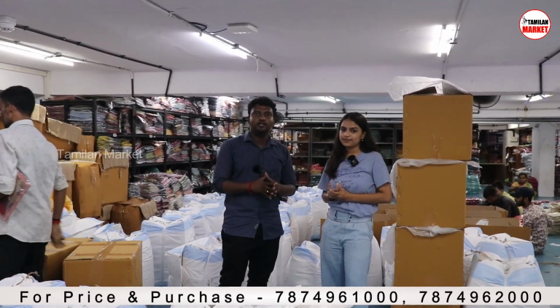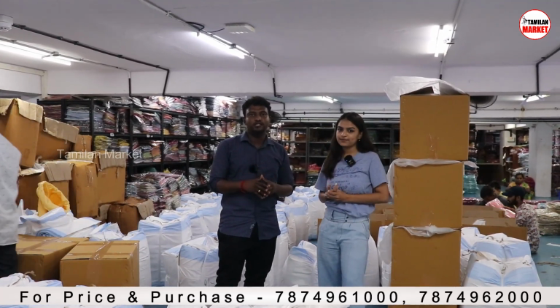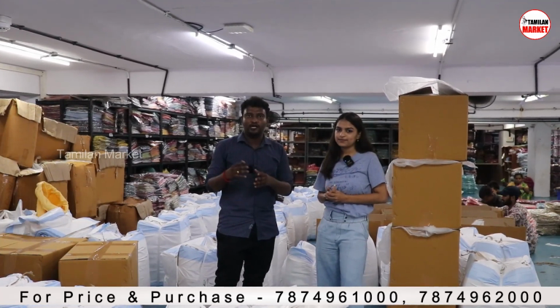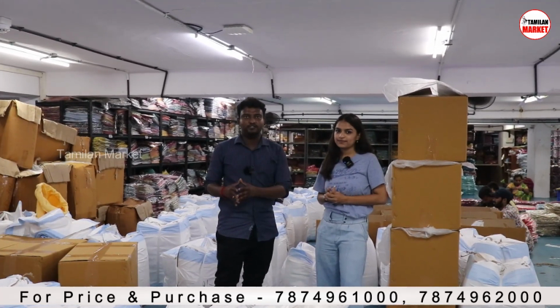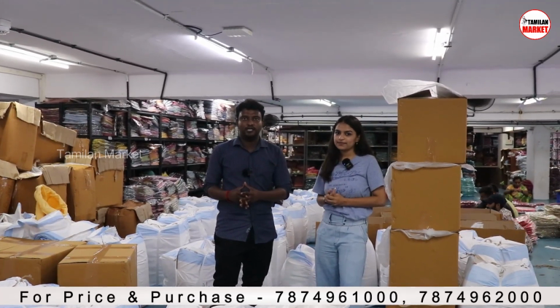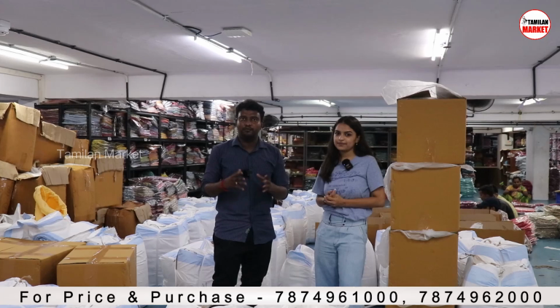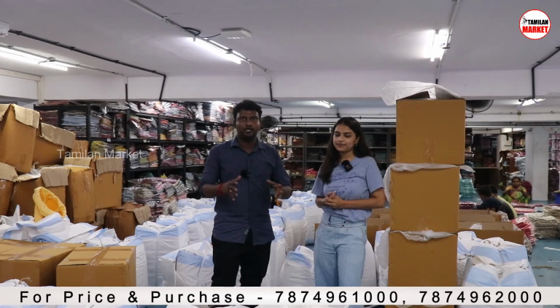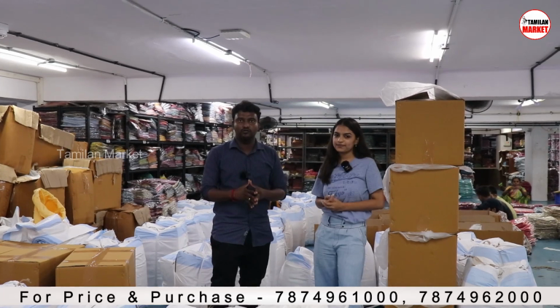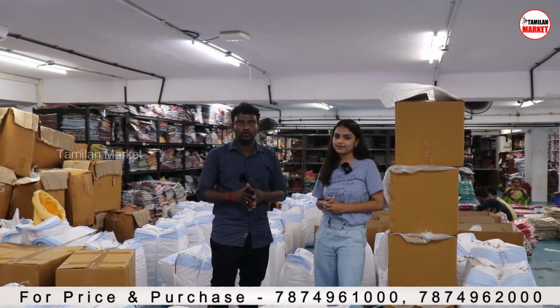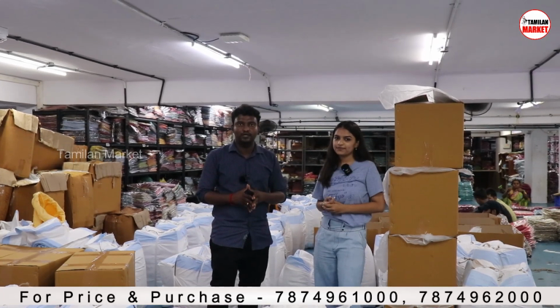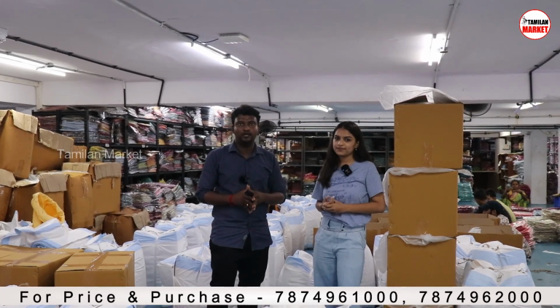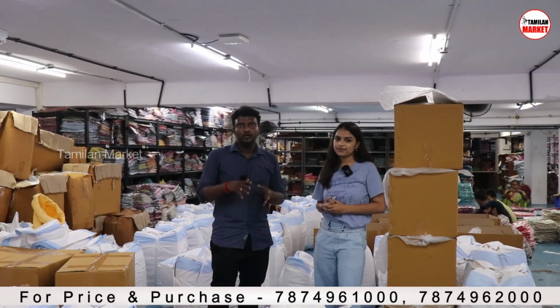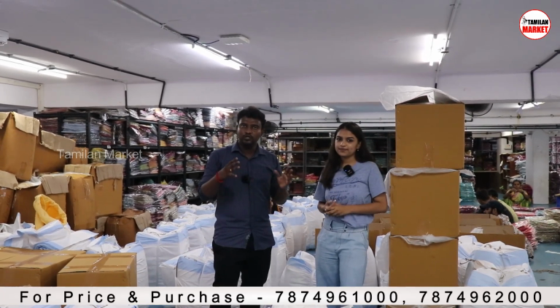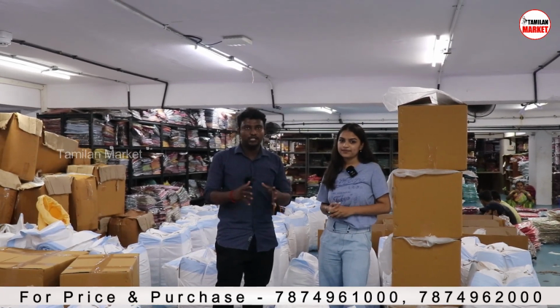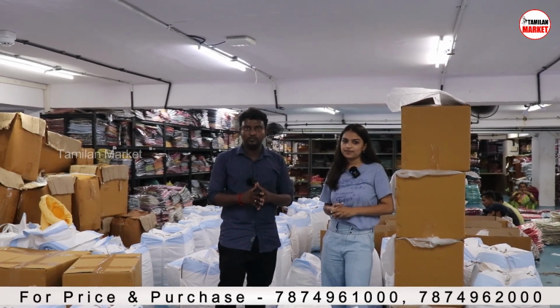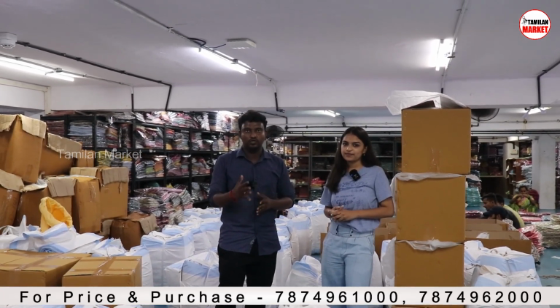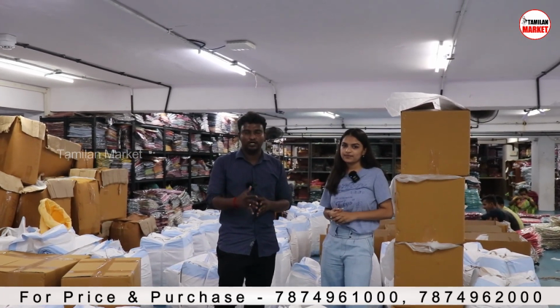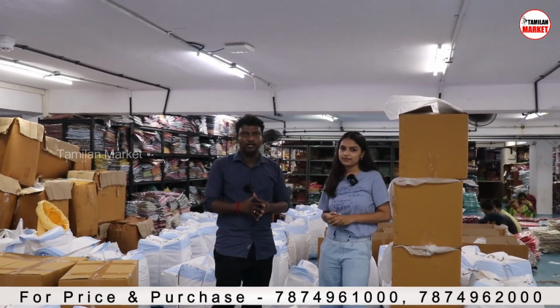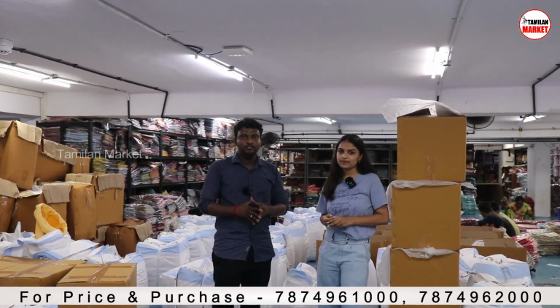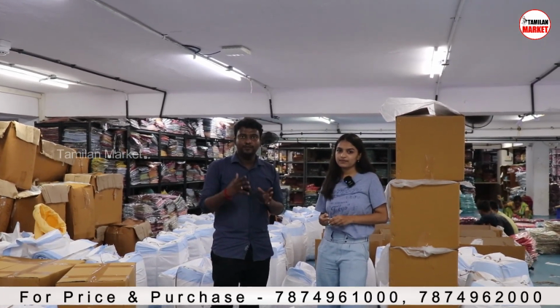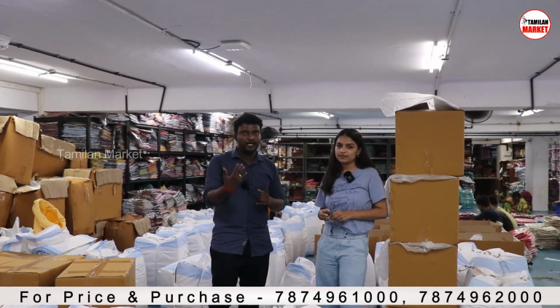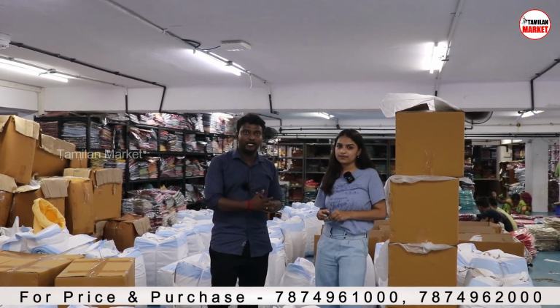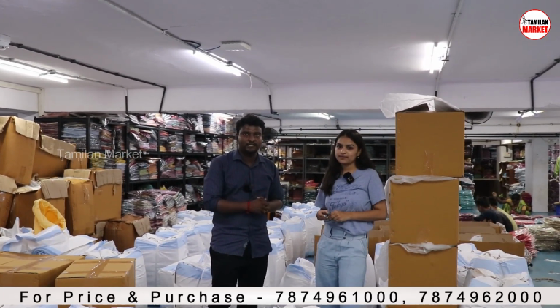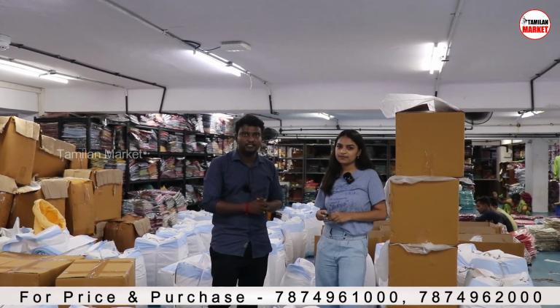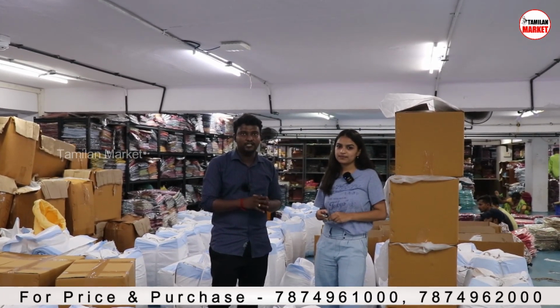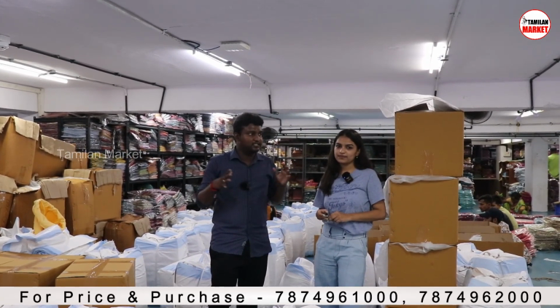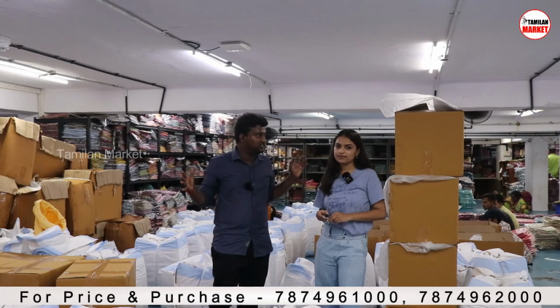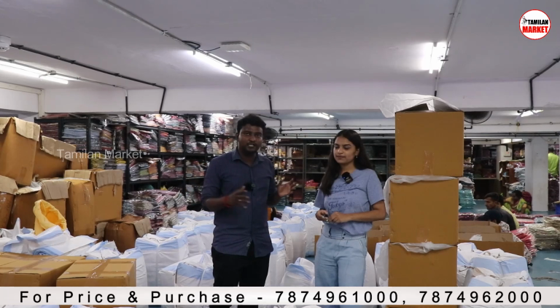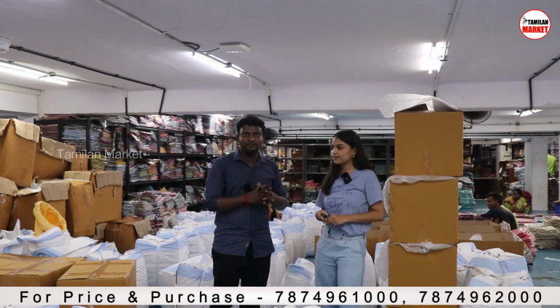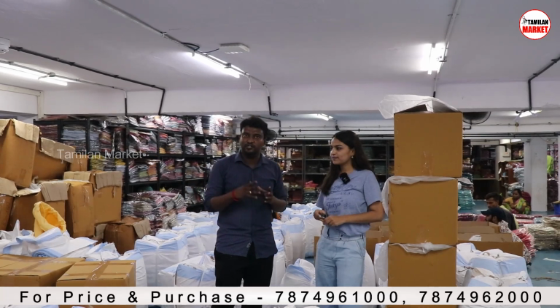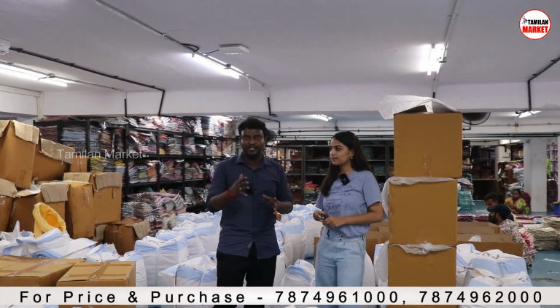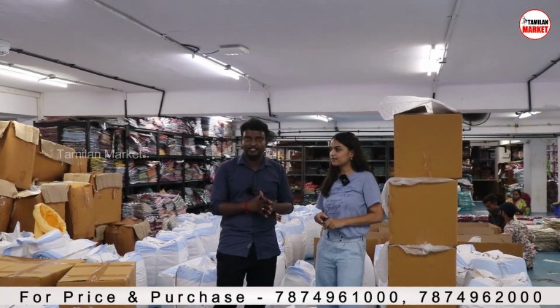You can buy in the wholesale store. You can buy any collections, any collections.